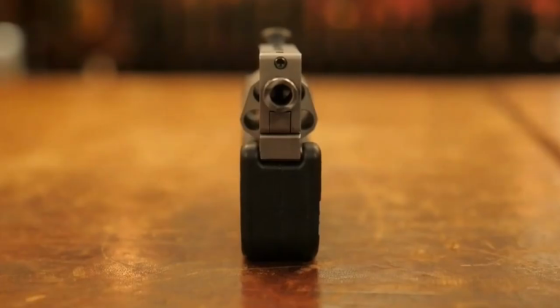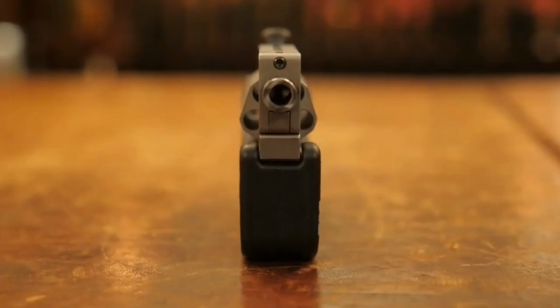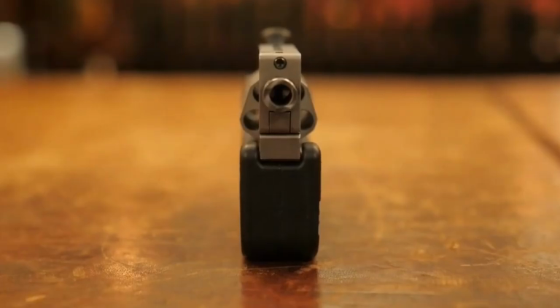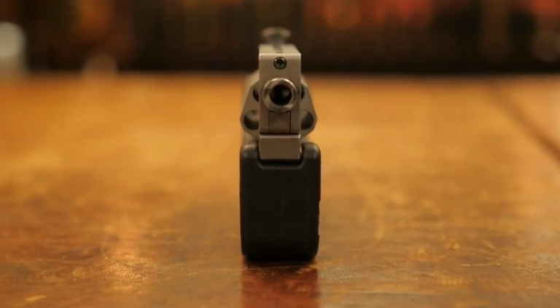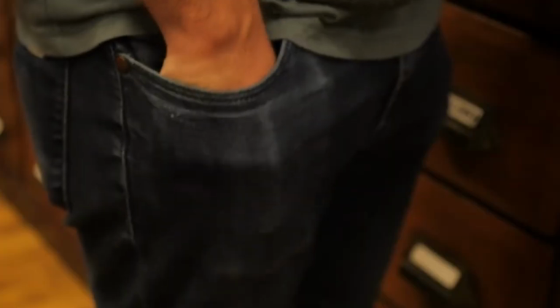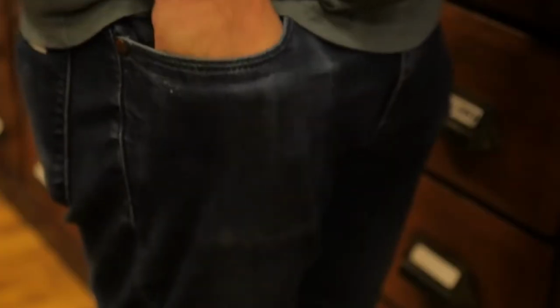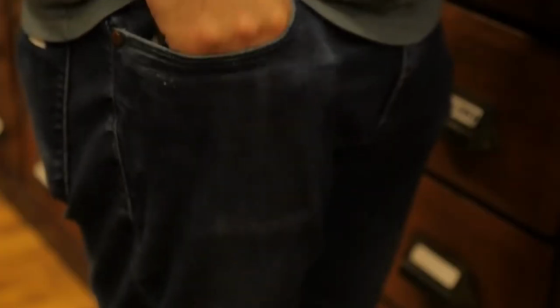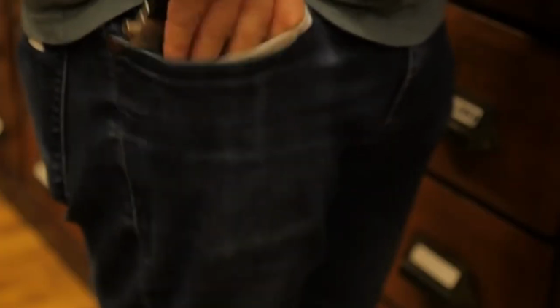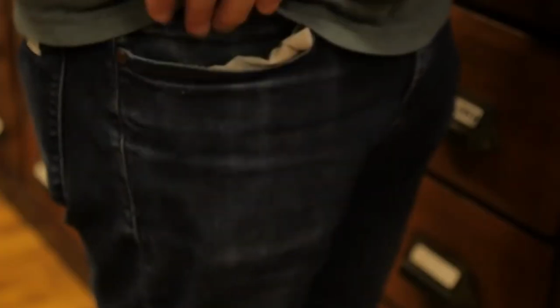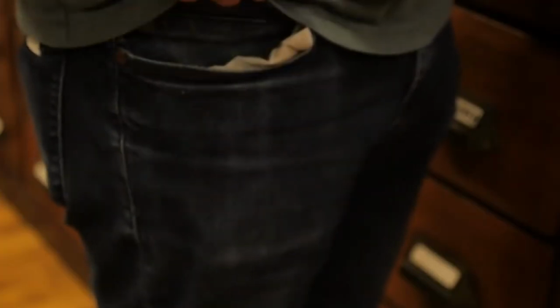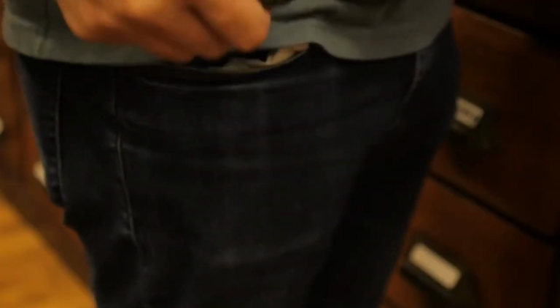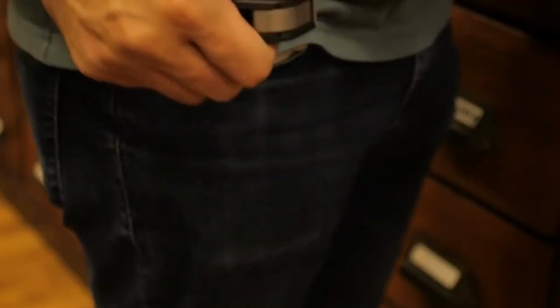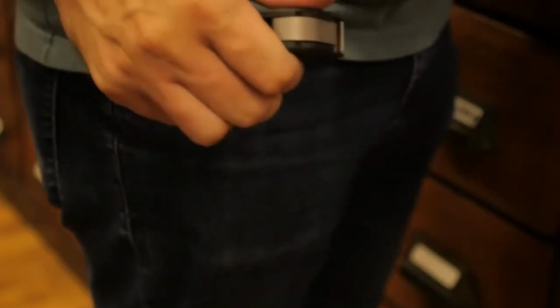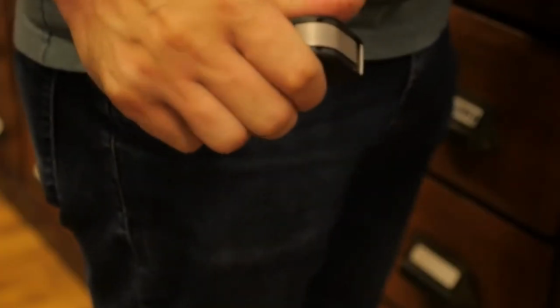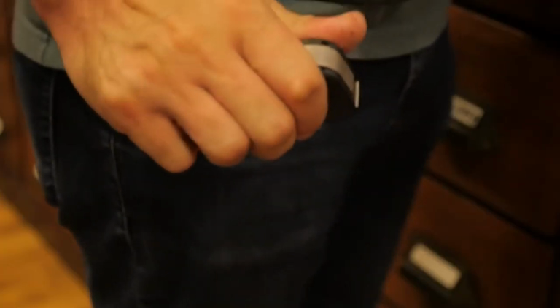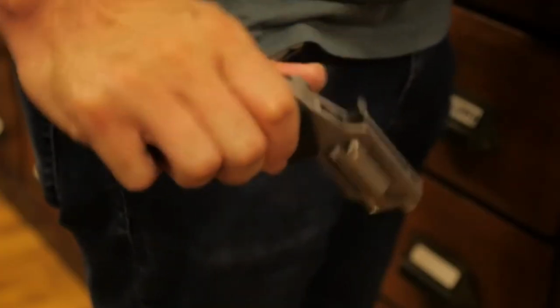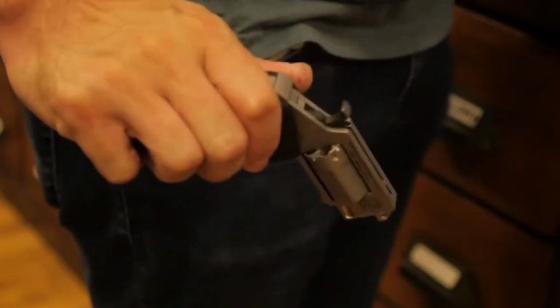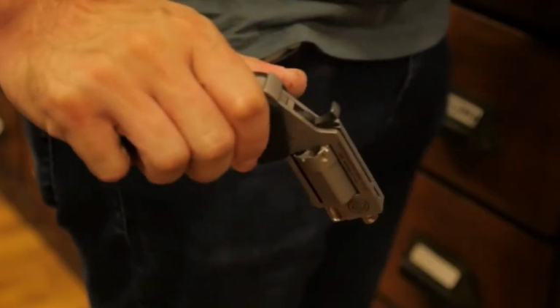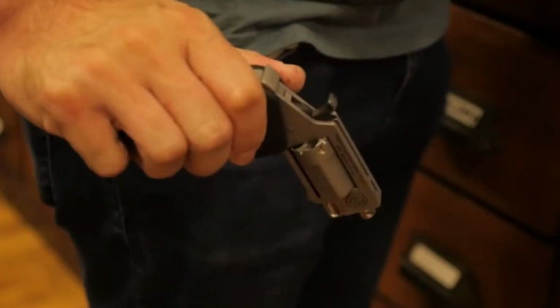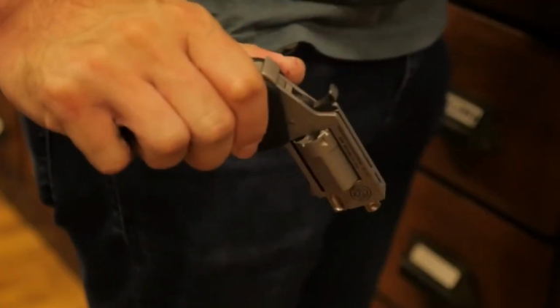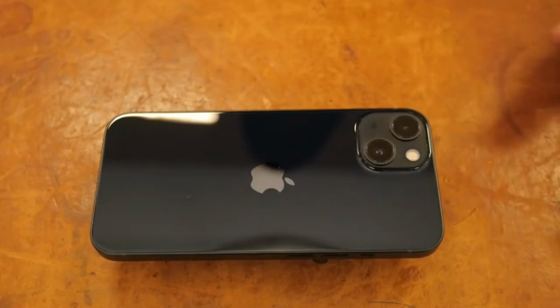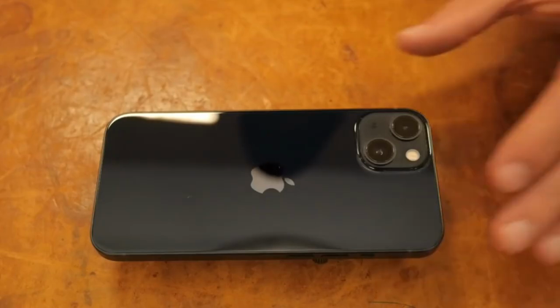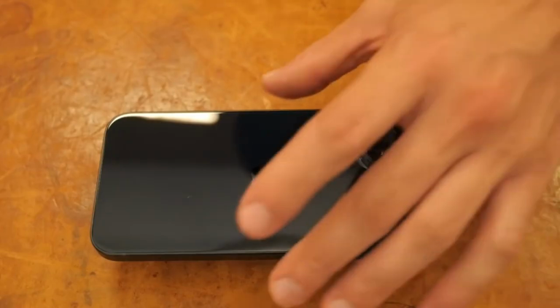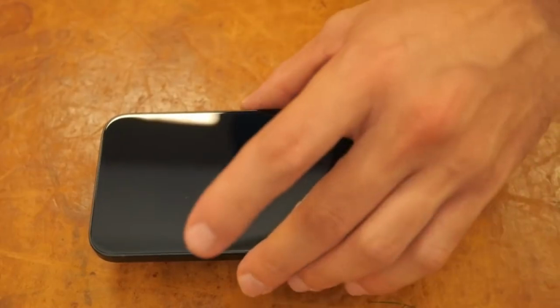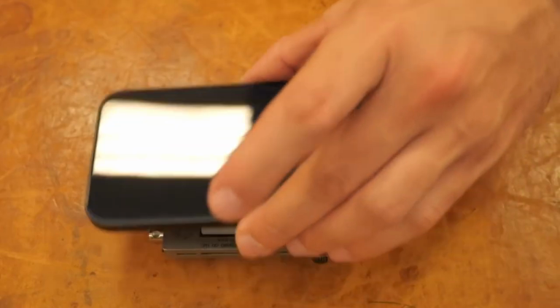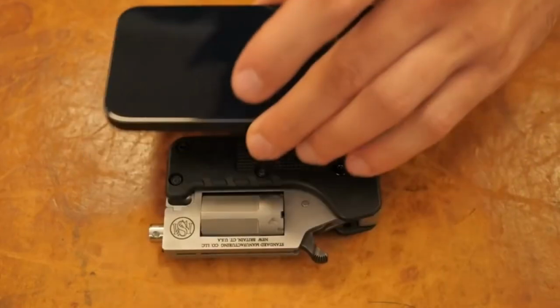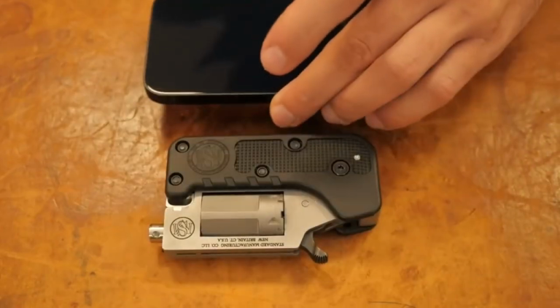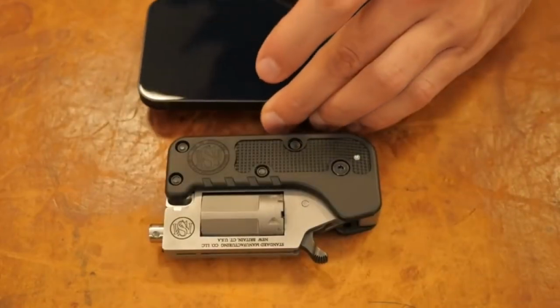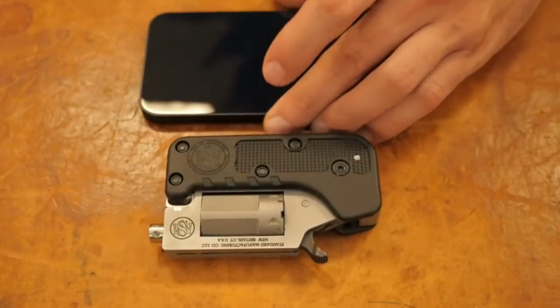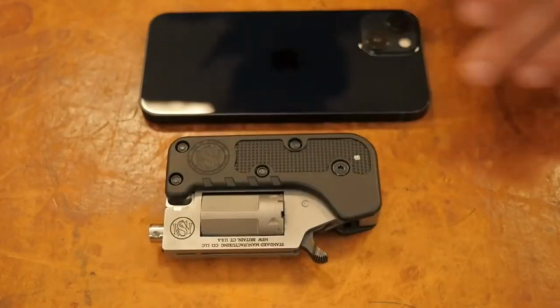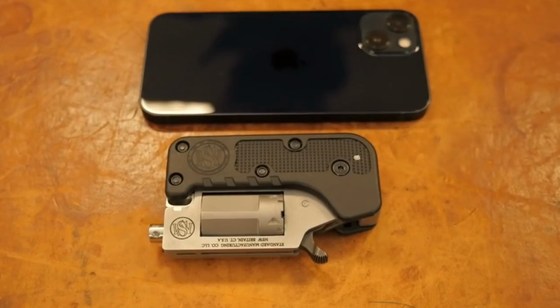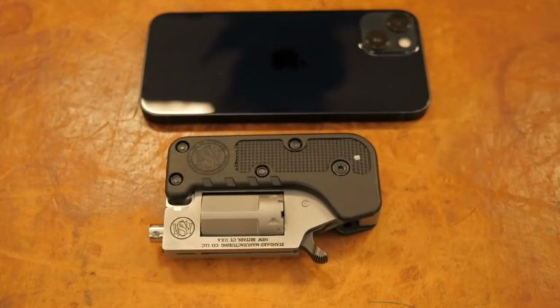When folded, the revolver handle completely covers the trigger, preventing the possibility of accidental firing.